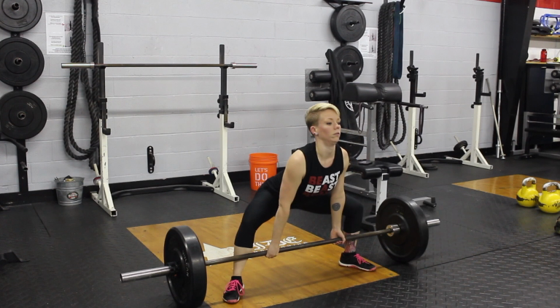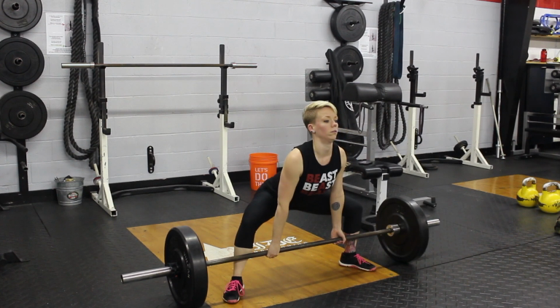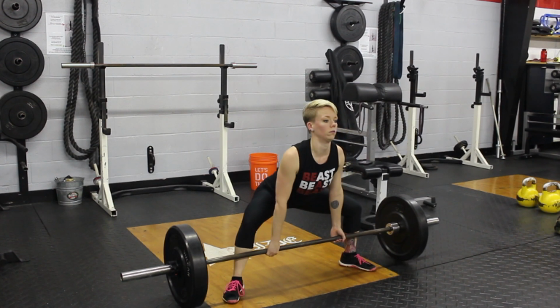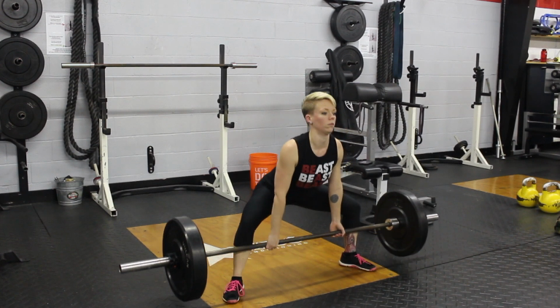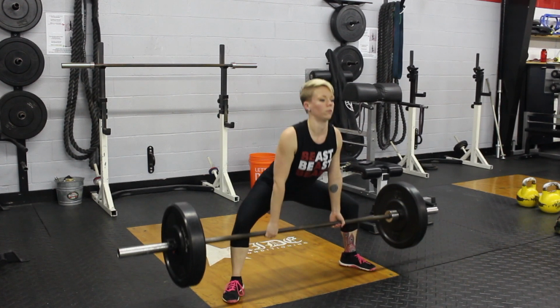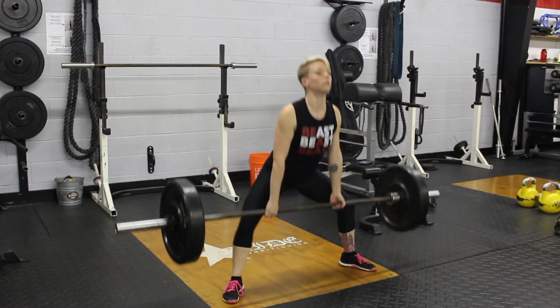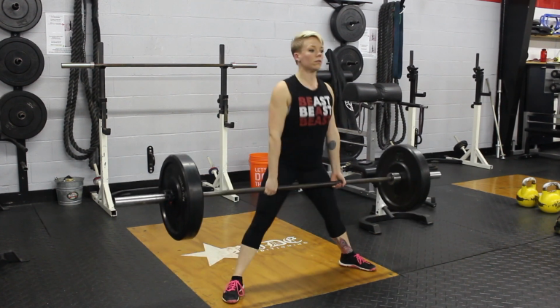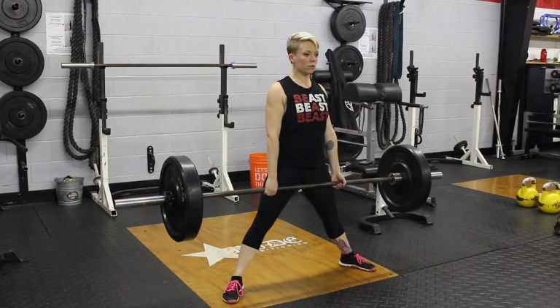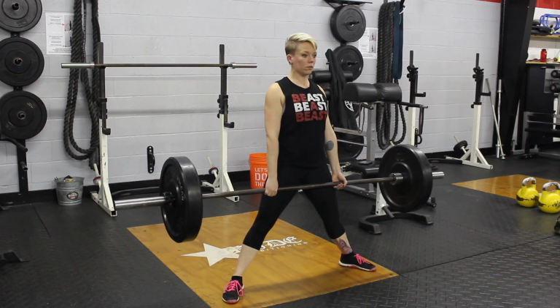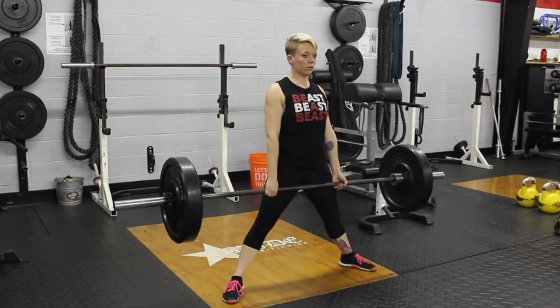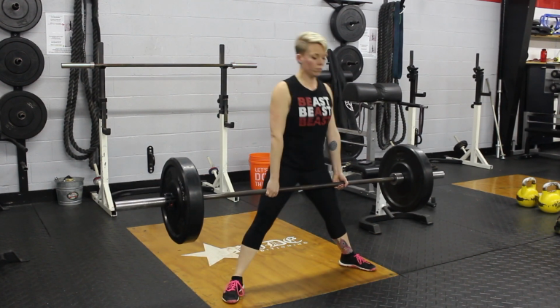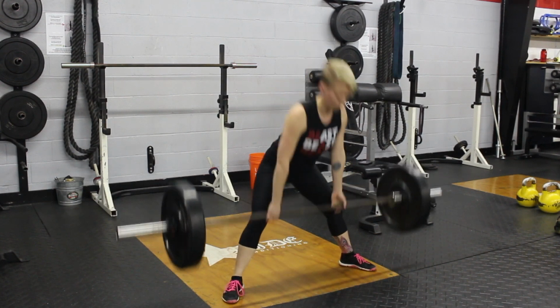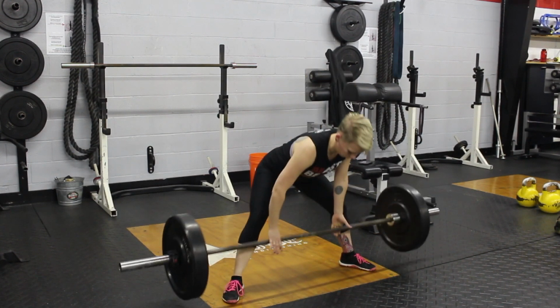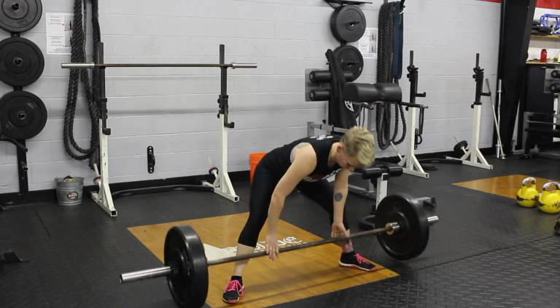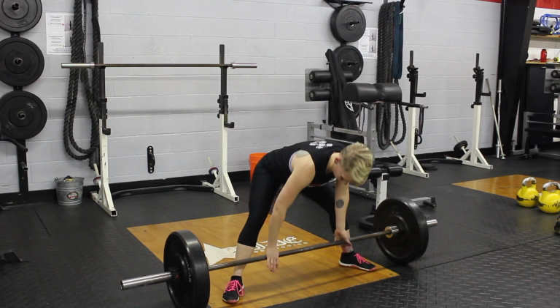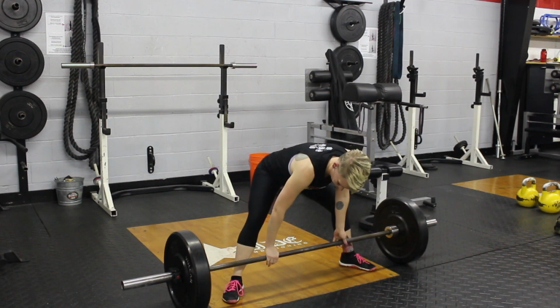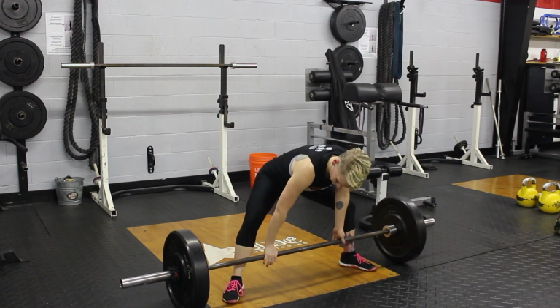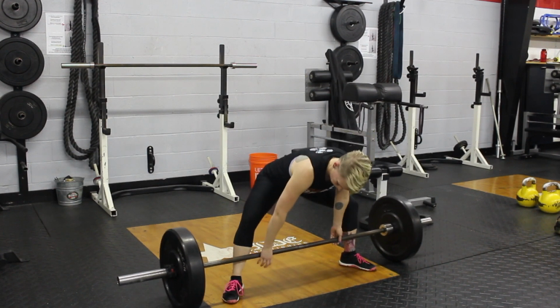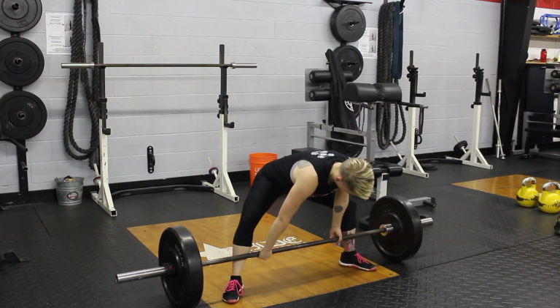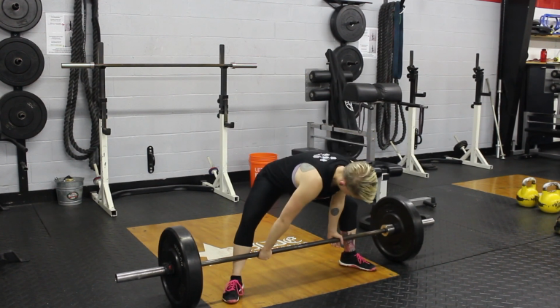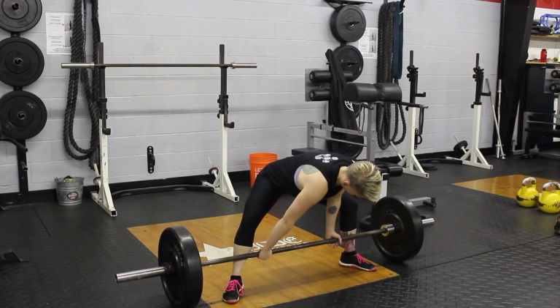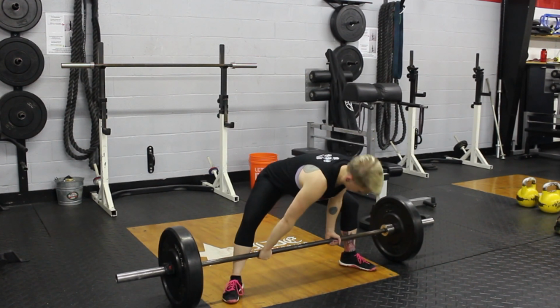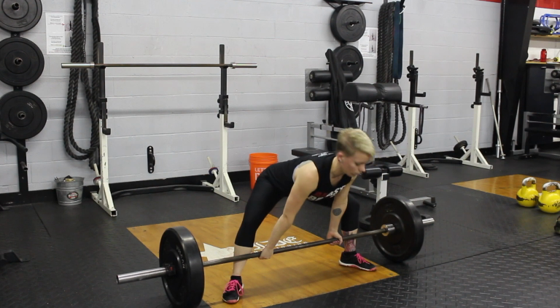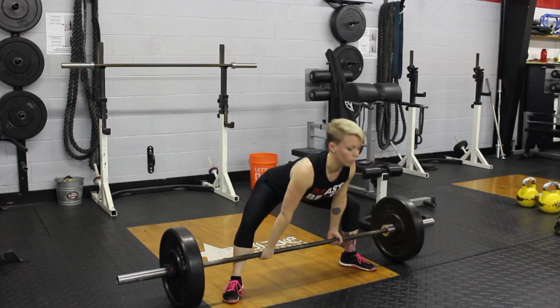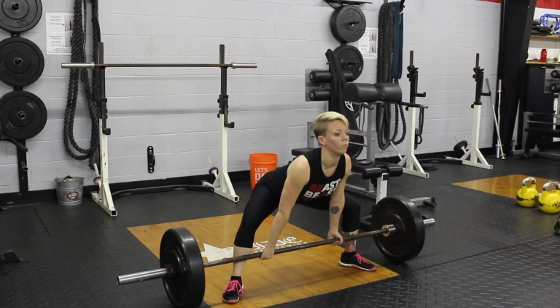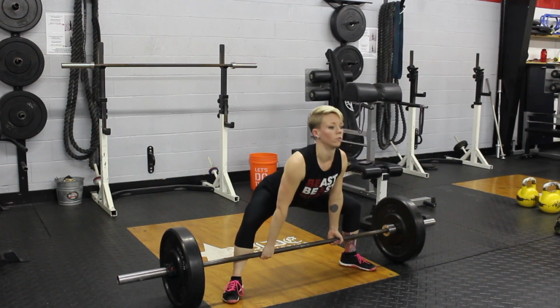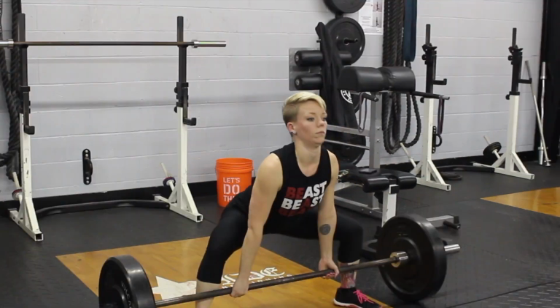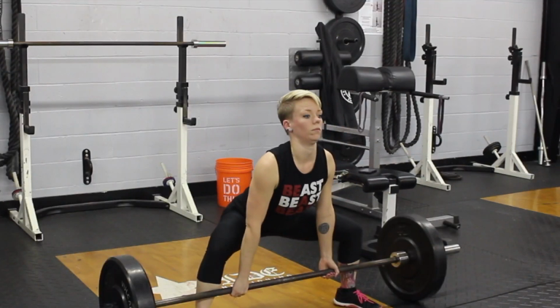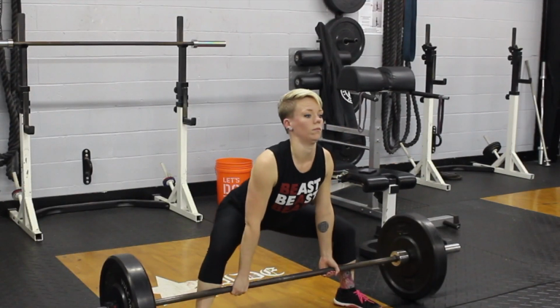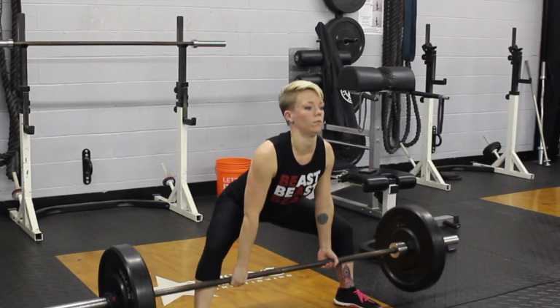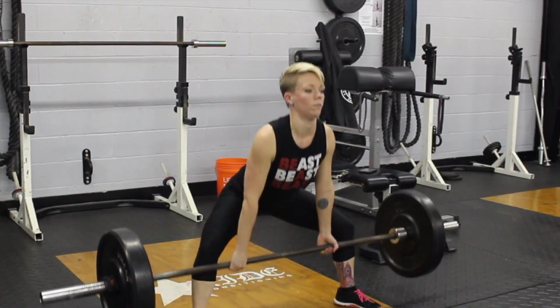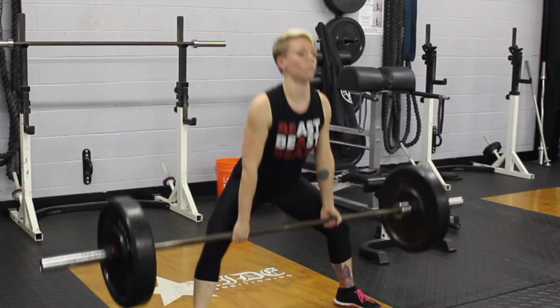What's up Rebels? Today we are going to try and fix some common mistakes with your sumo deadlift.